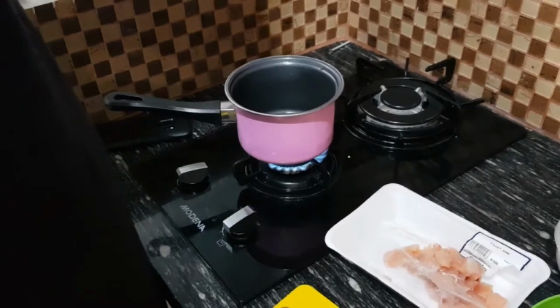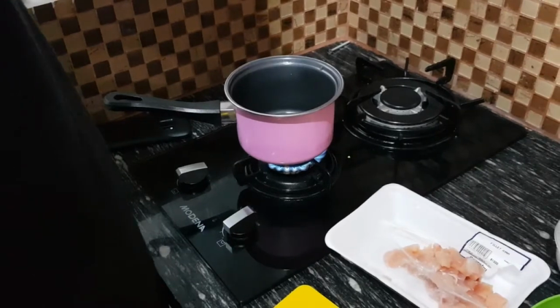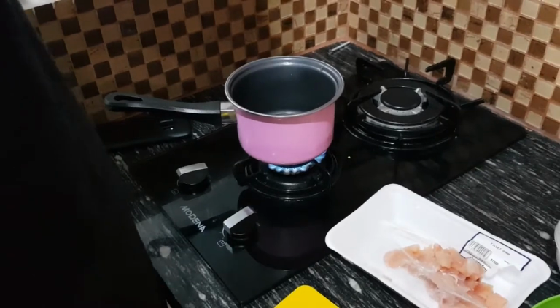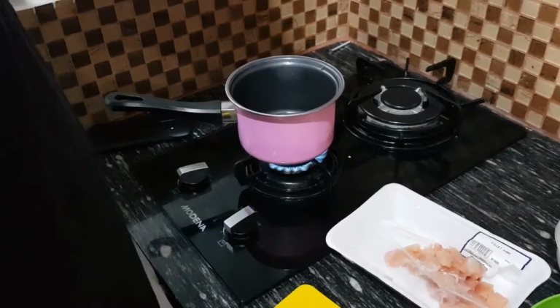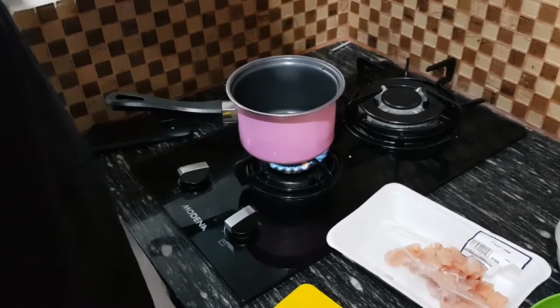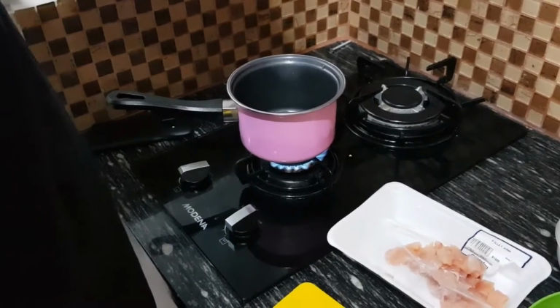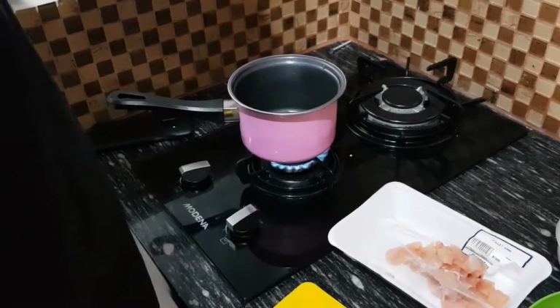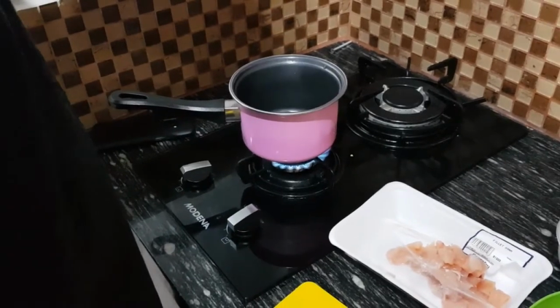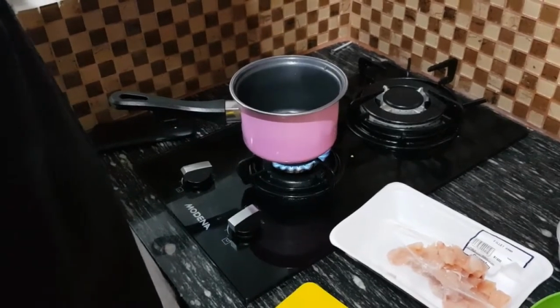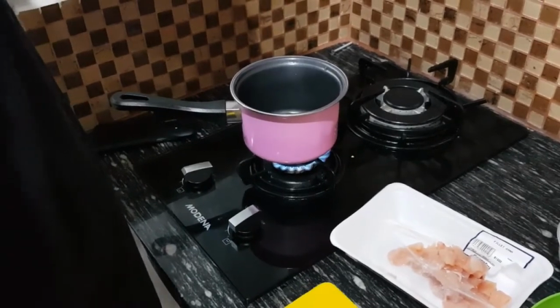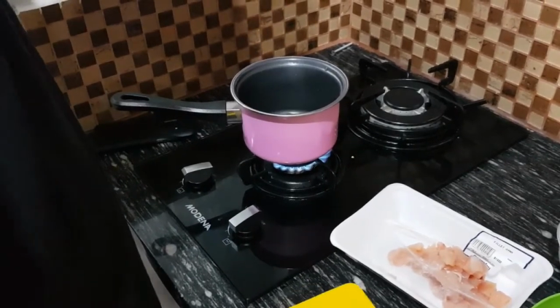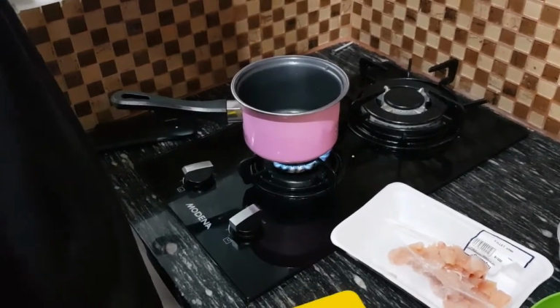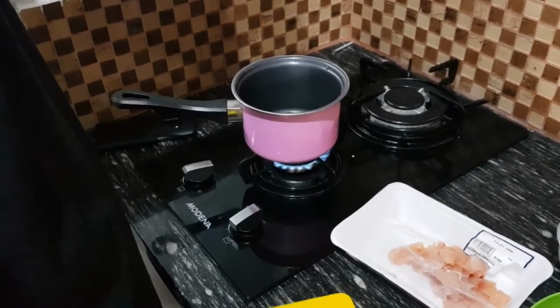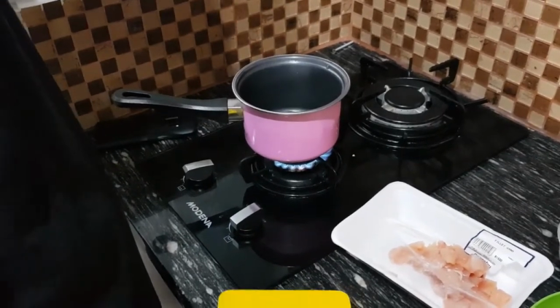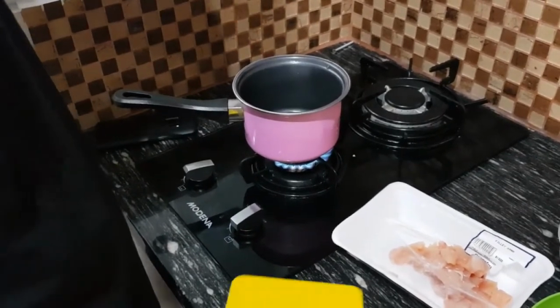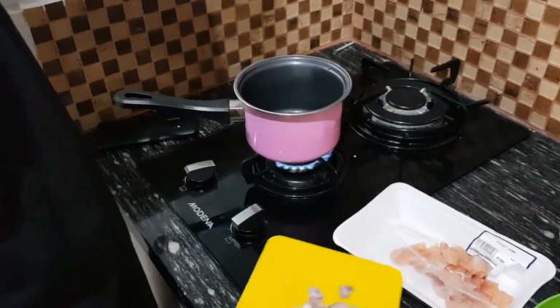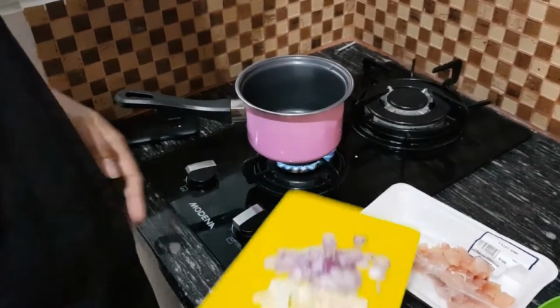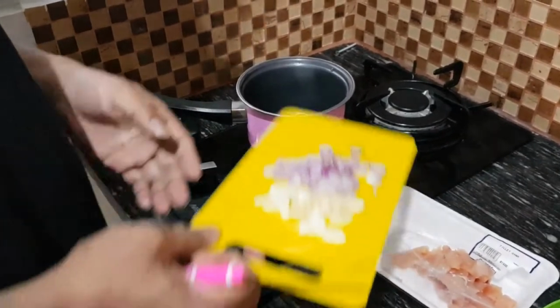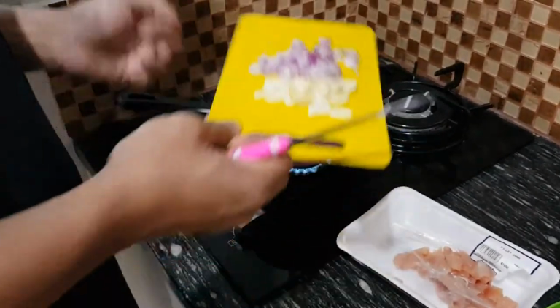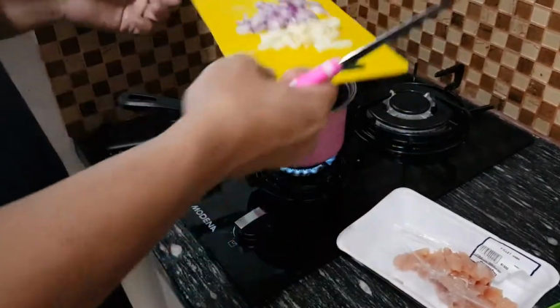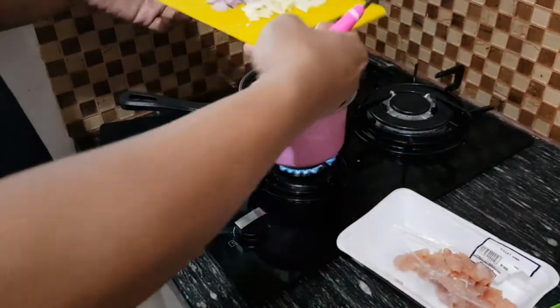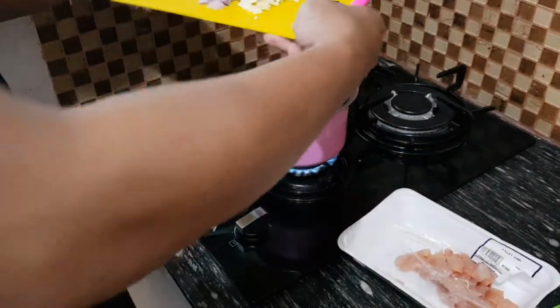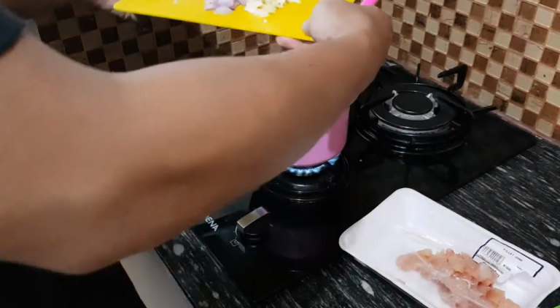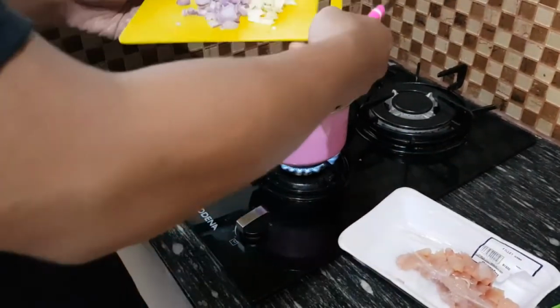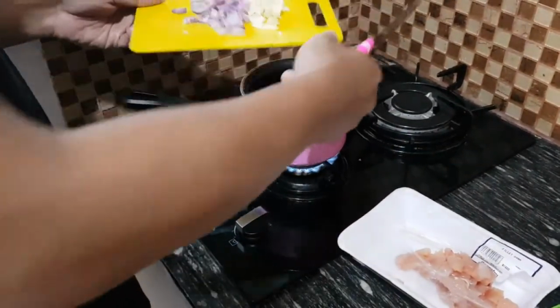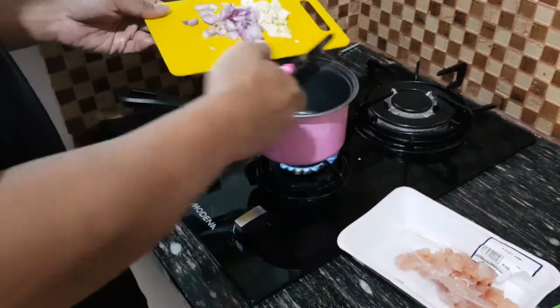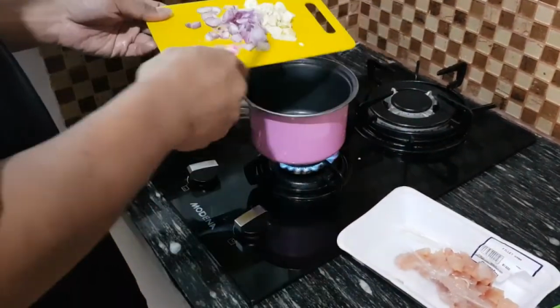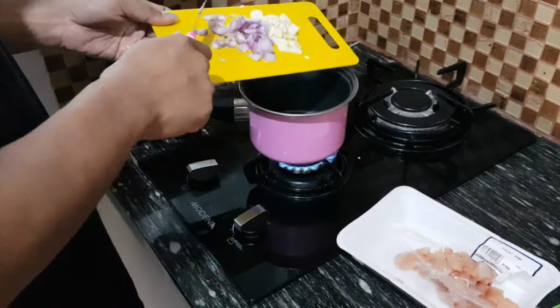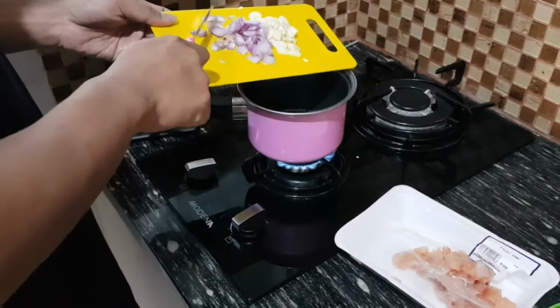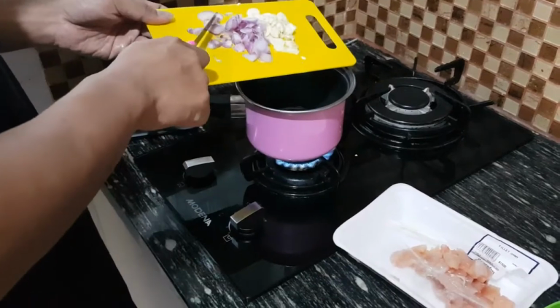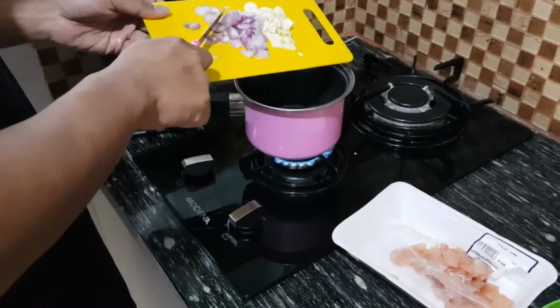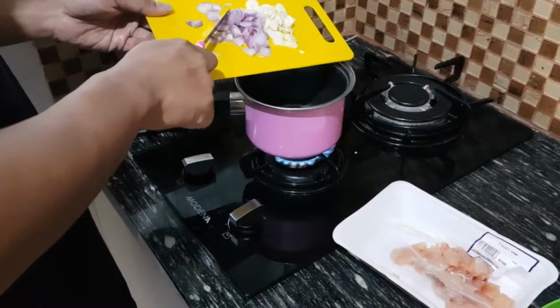As usual, we add garlic and shallot first.